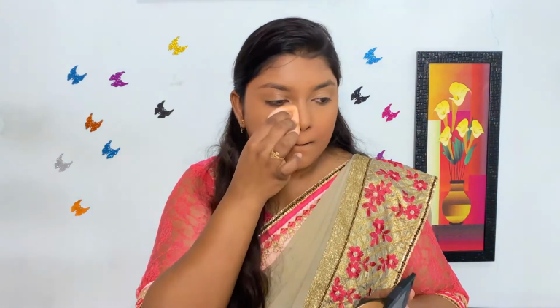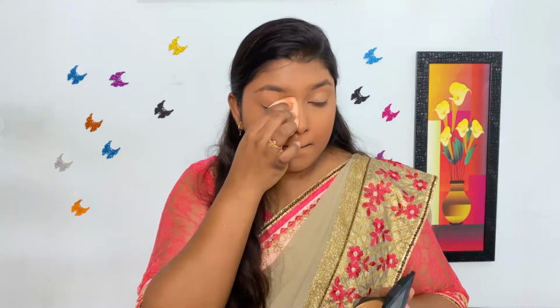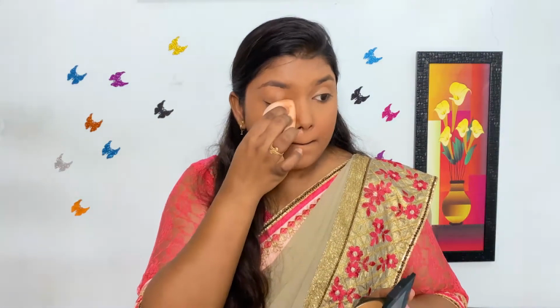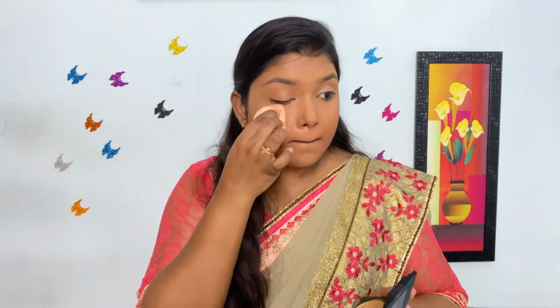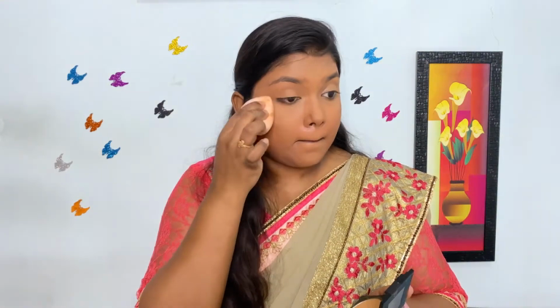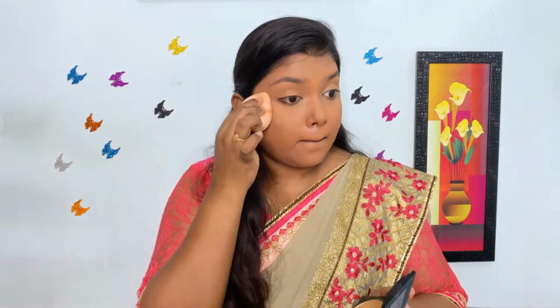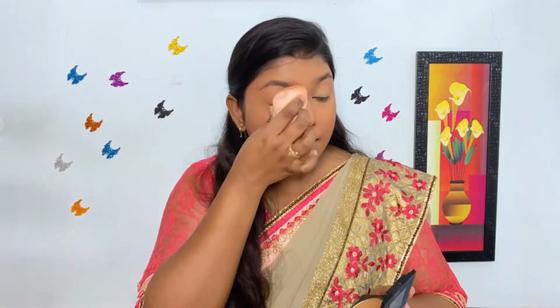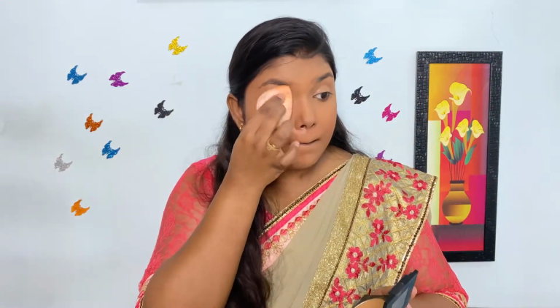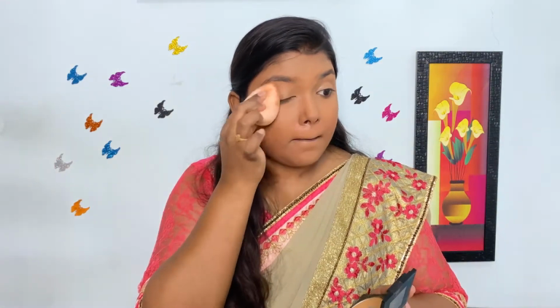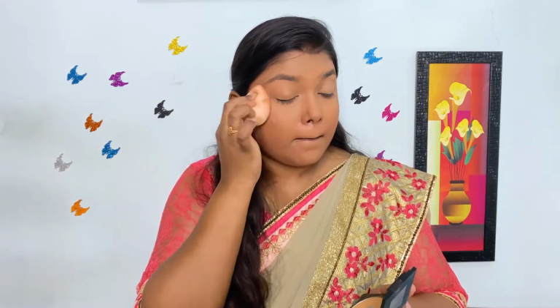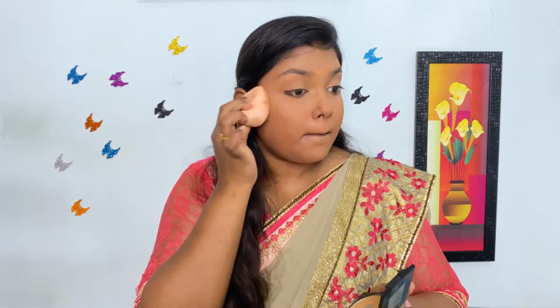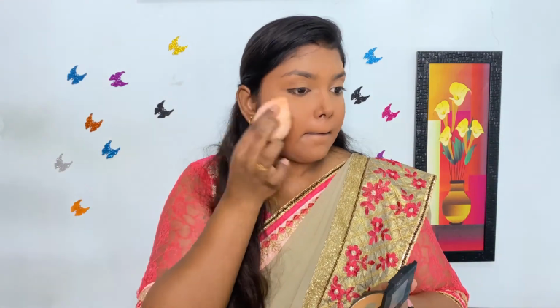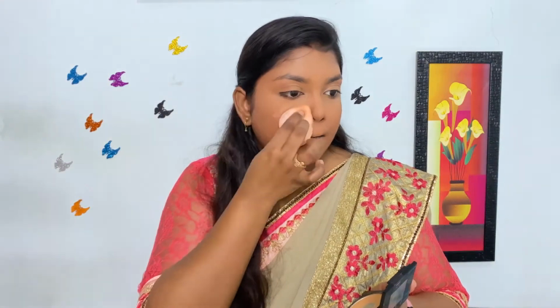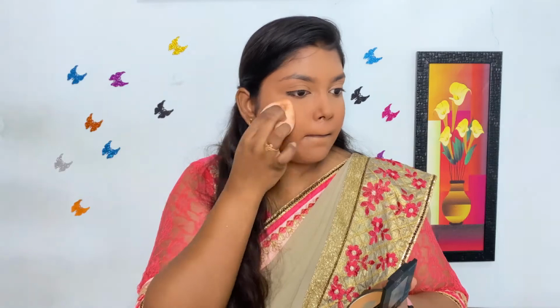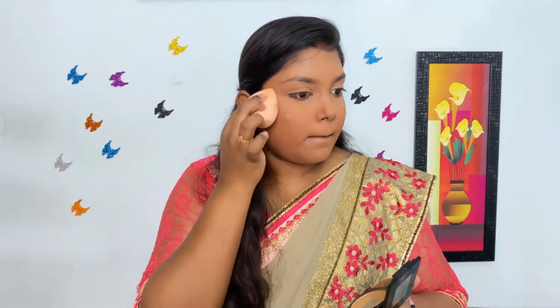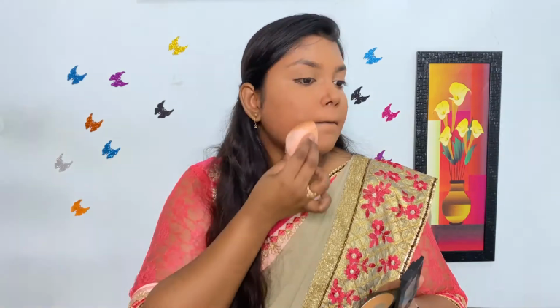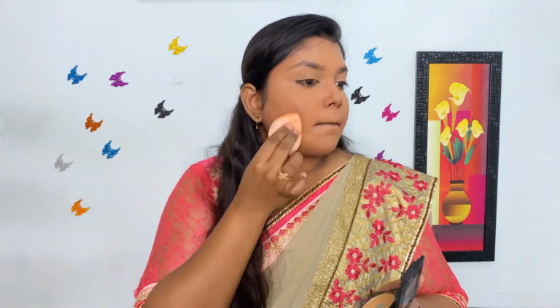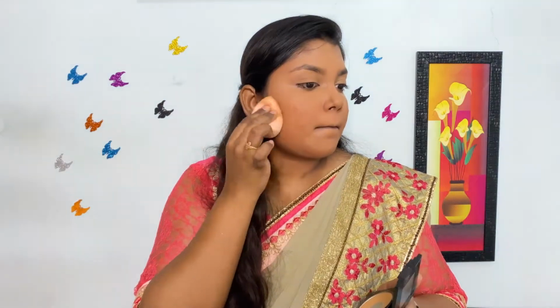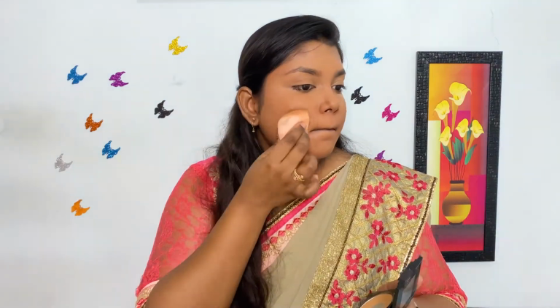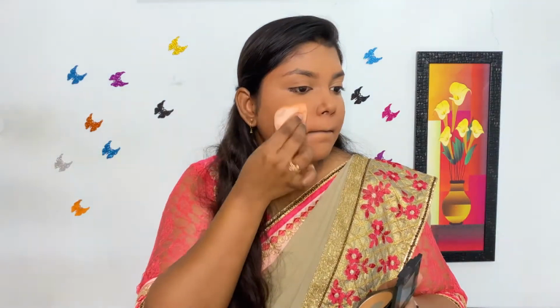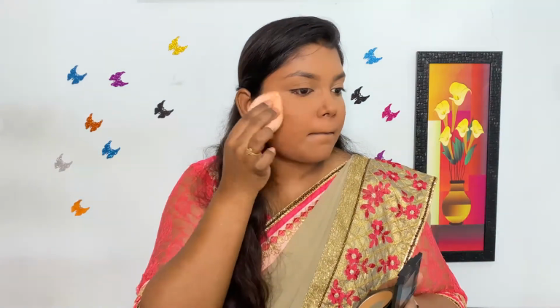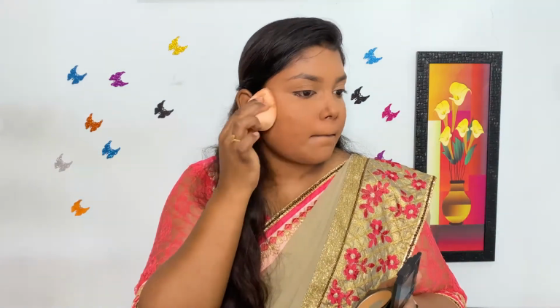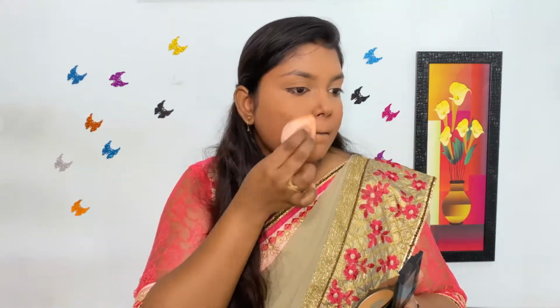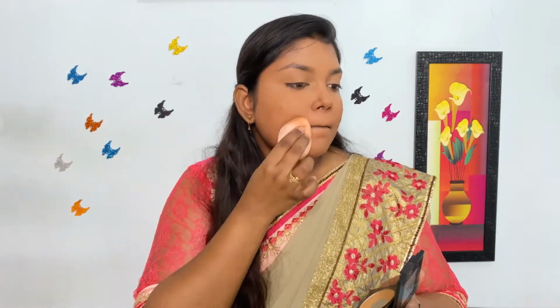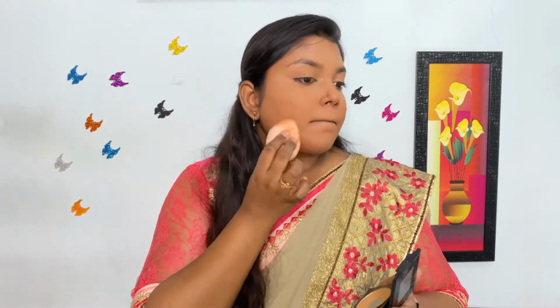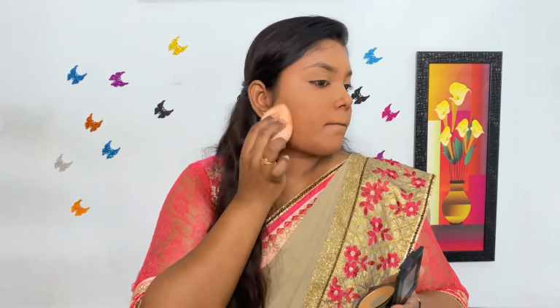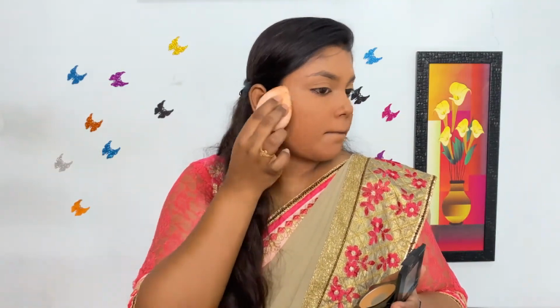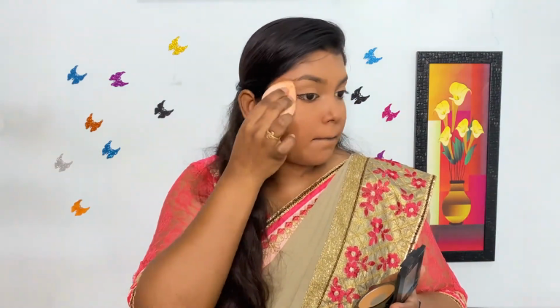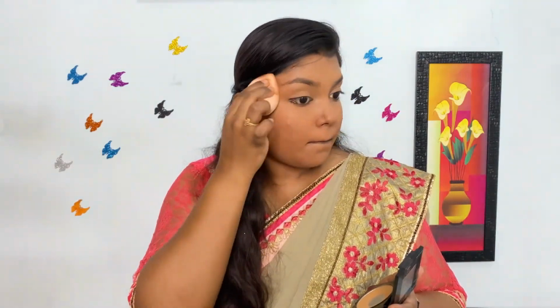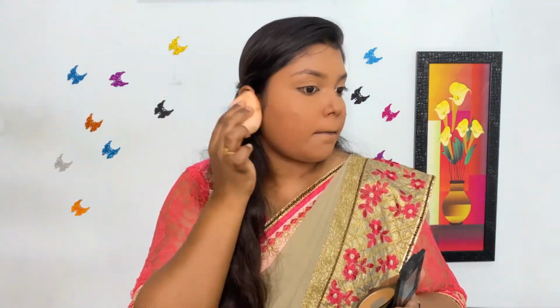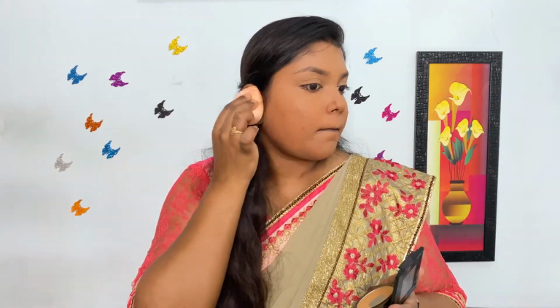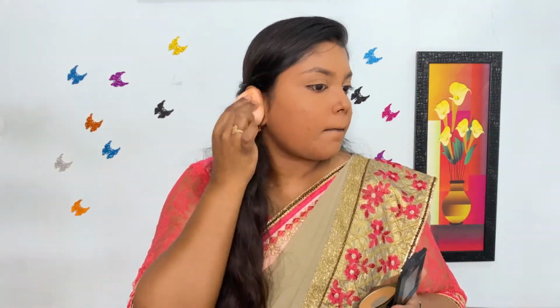Now I am using the same pressed powder to set my base makeup with the same beauty blender. I am really liking this base a lot.